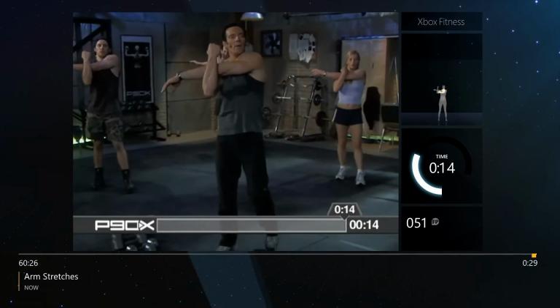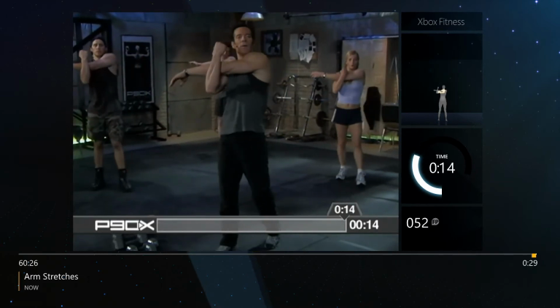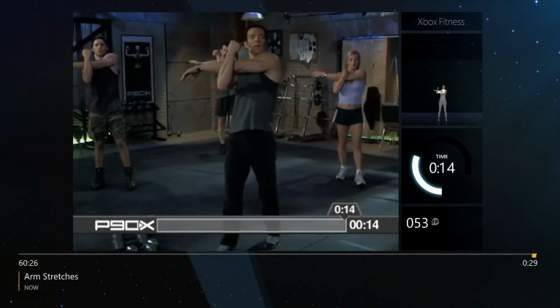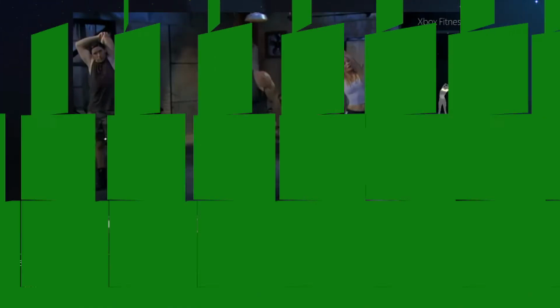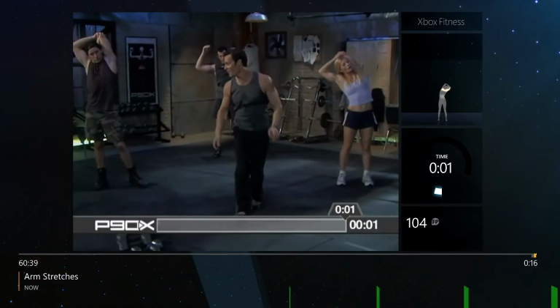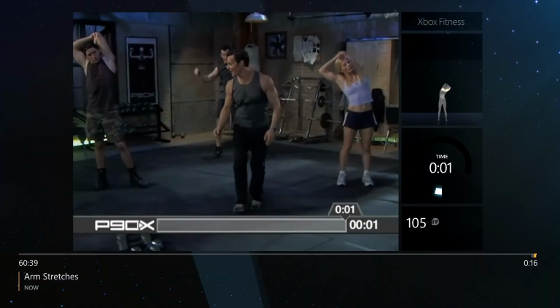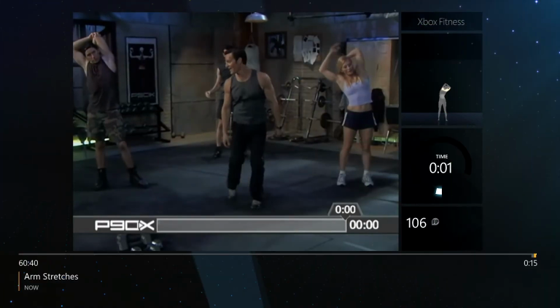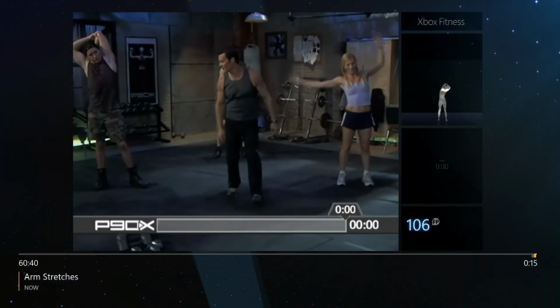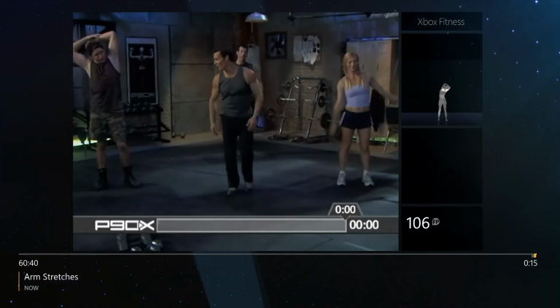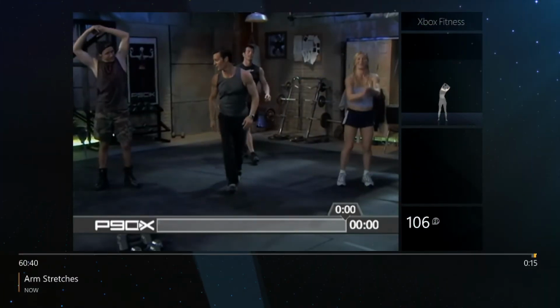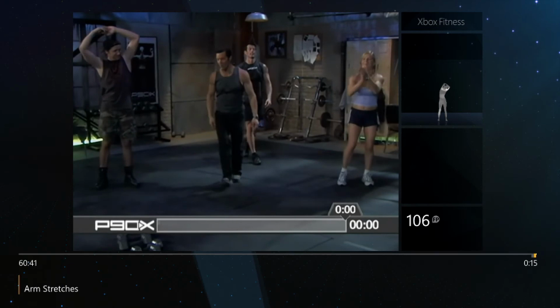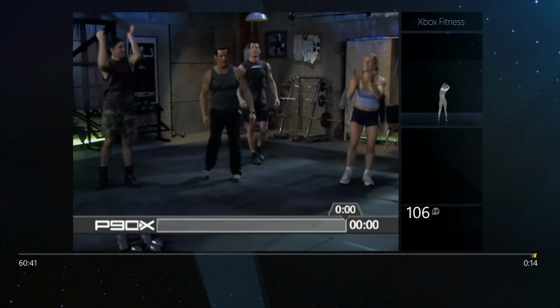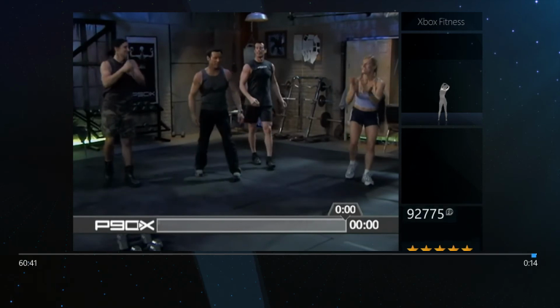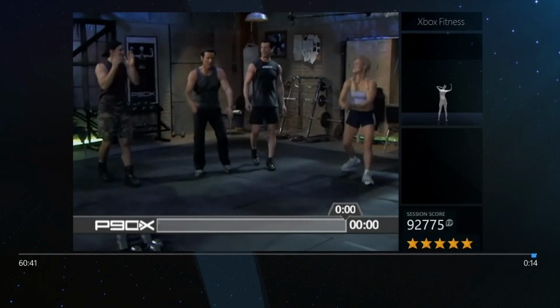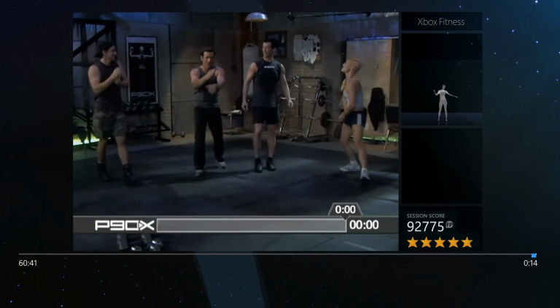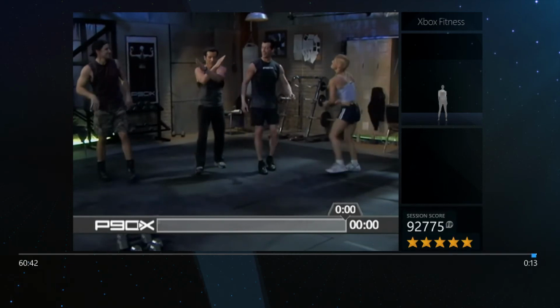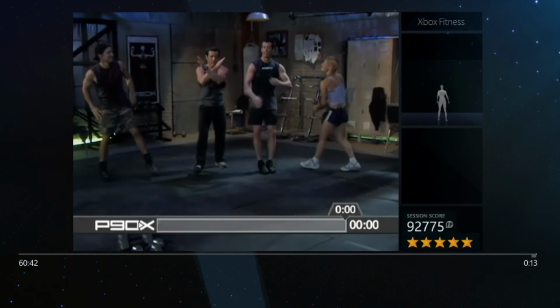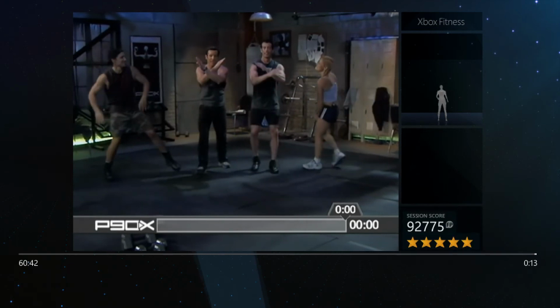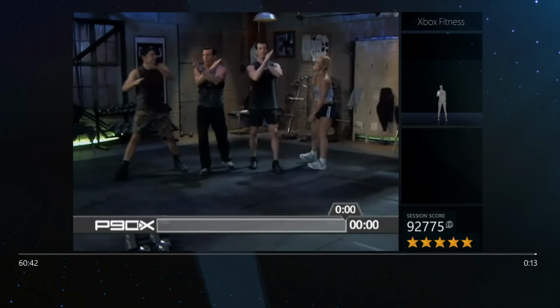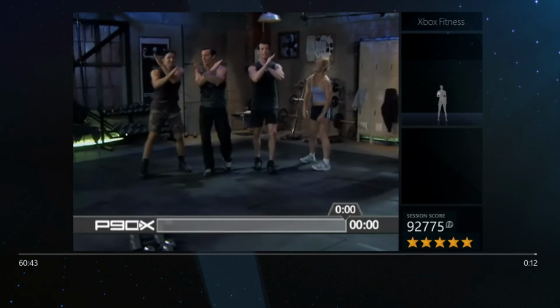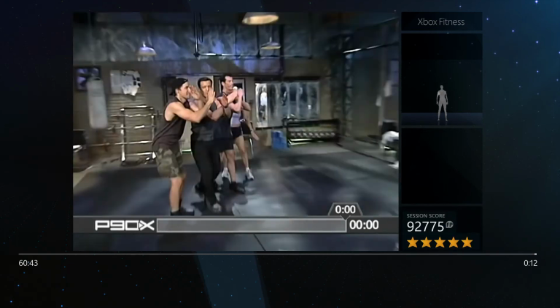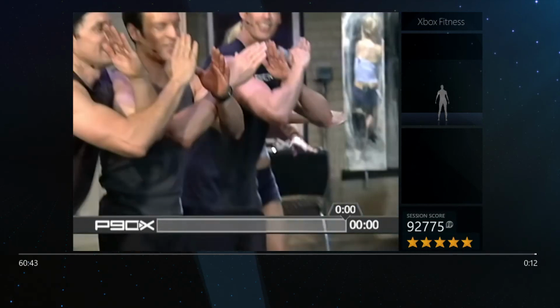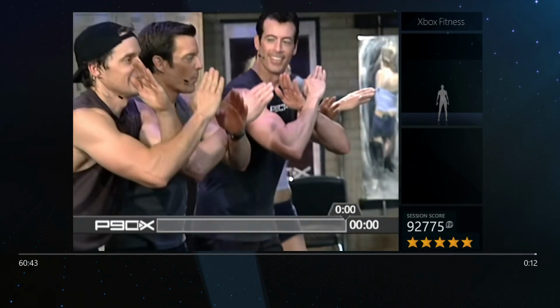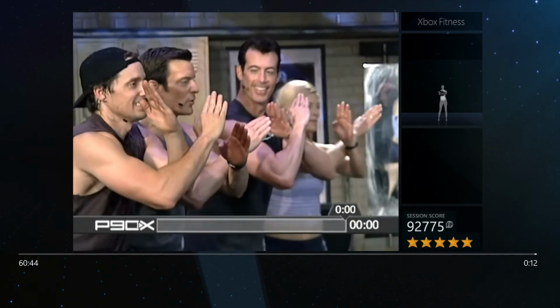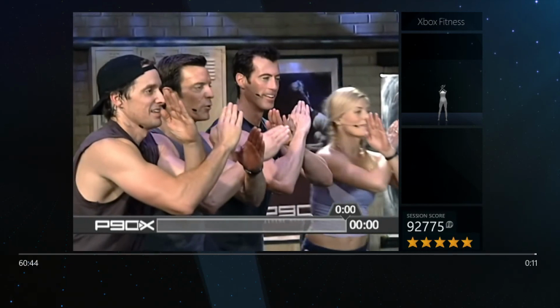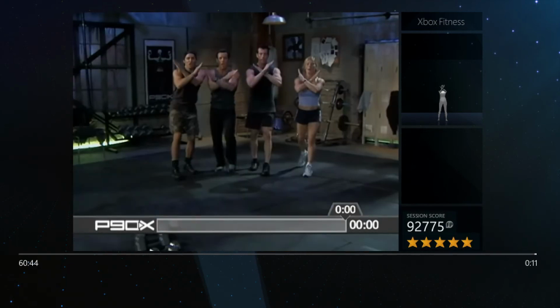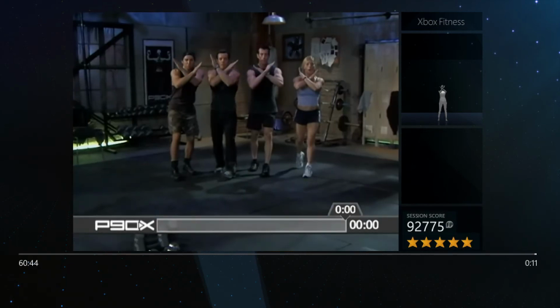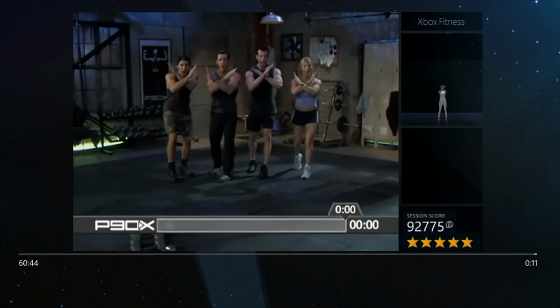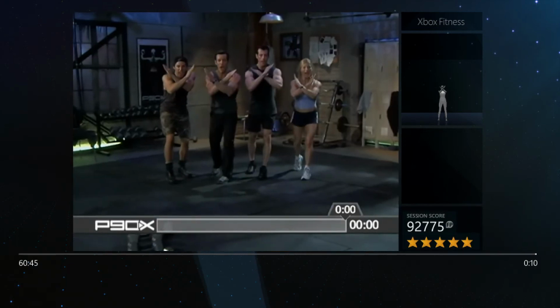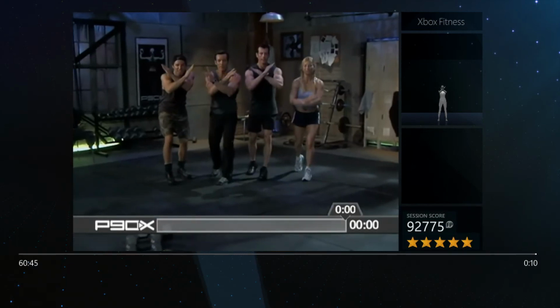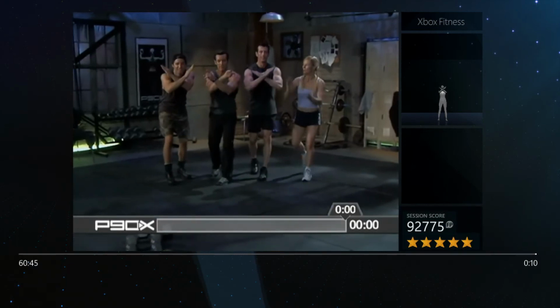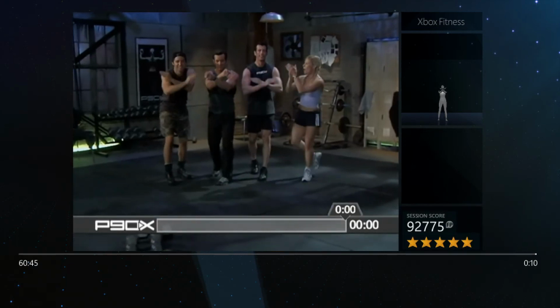And that is it everybody, thank you so much. Come on, bring it in here. Let's see it on three — you know what to say. One, two, three, bring it! Woo!